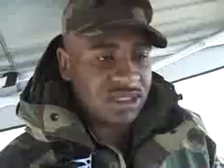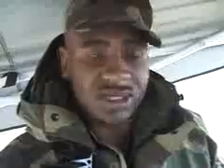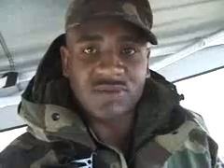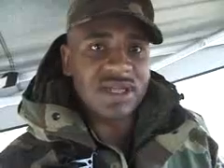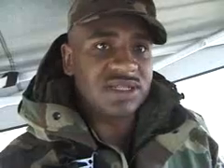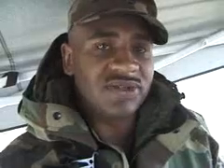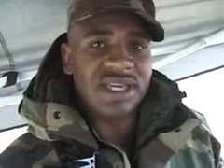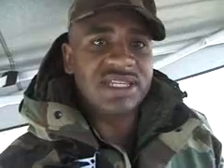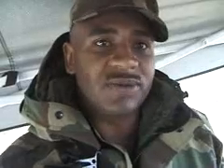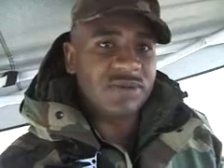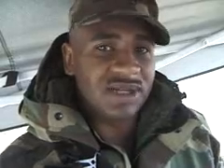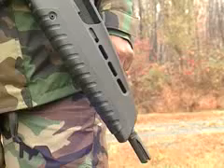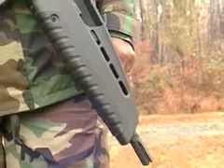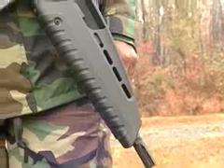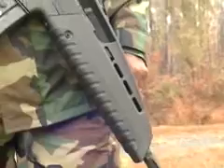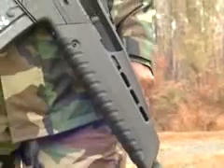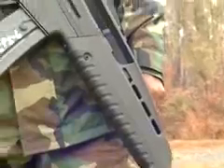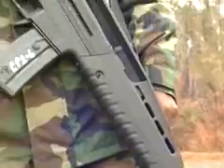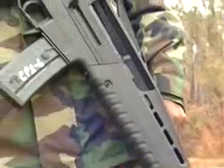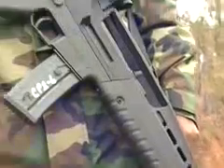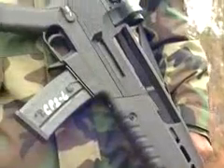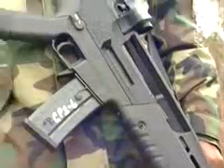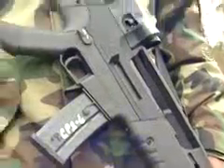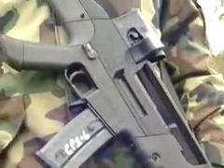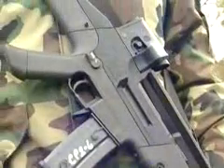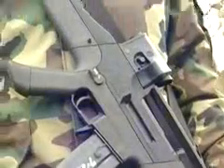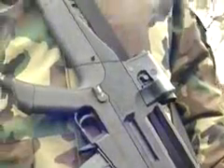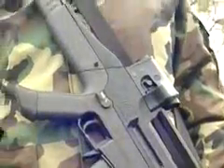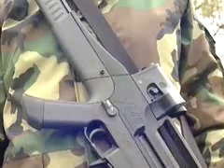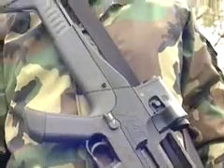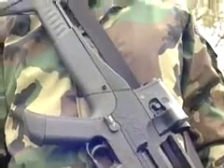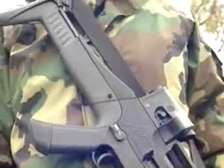It's a relatively easy weapon to clean. It breaks down into seven groups. You can do it very quickly.